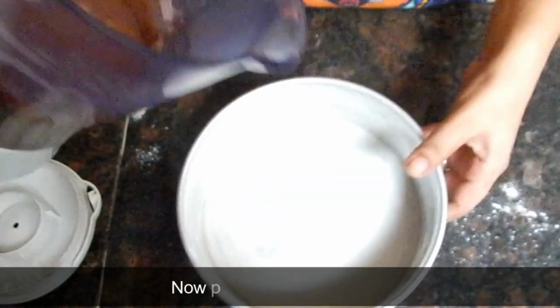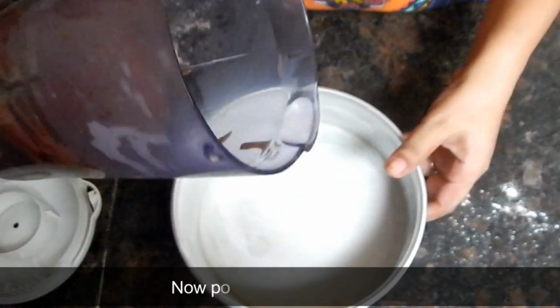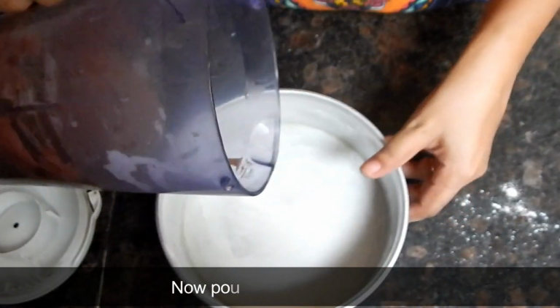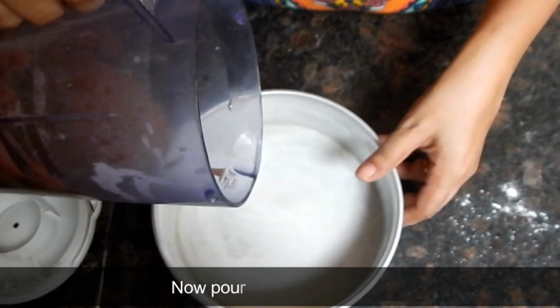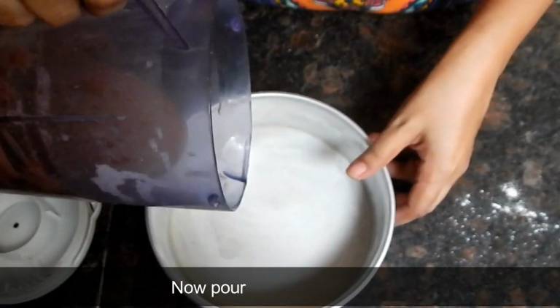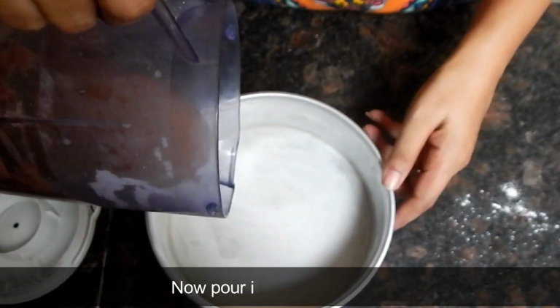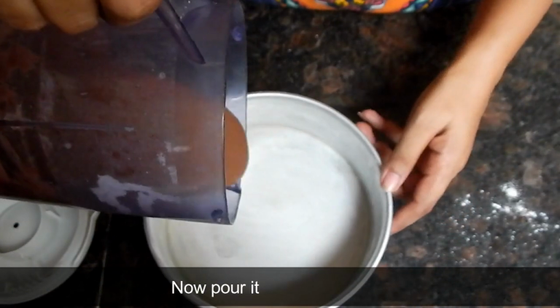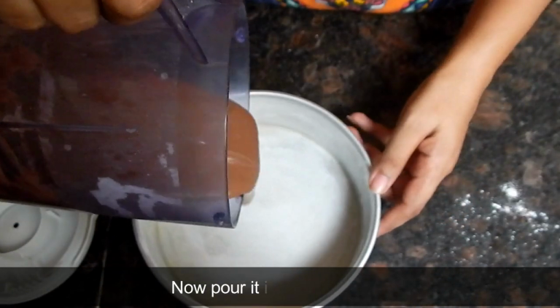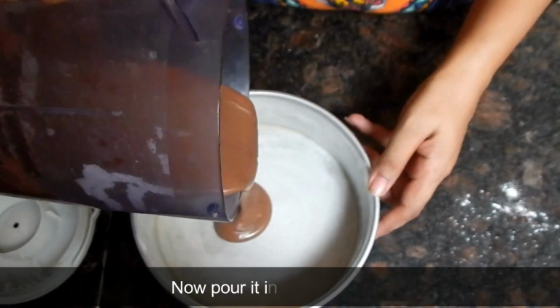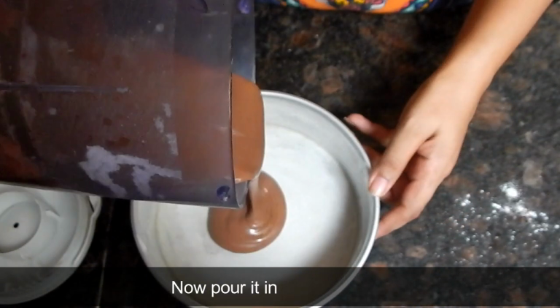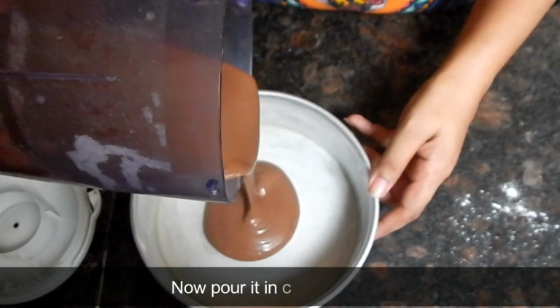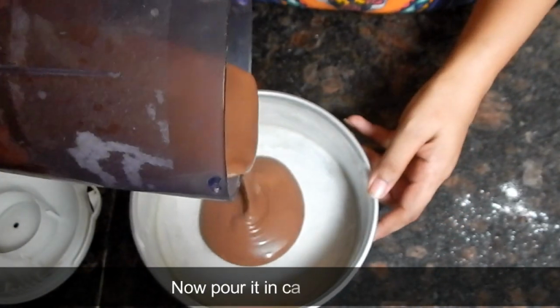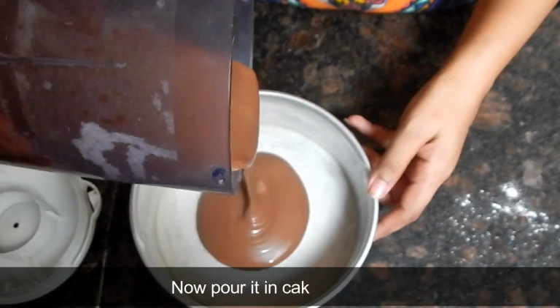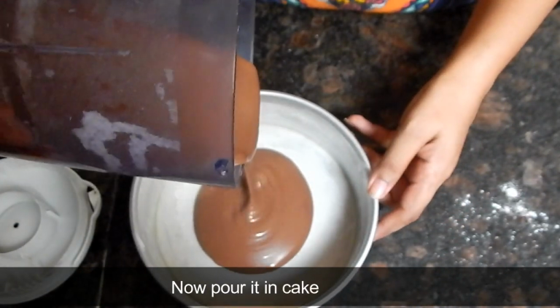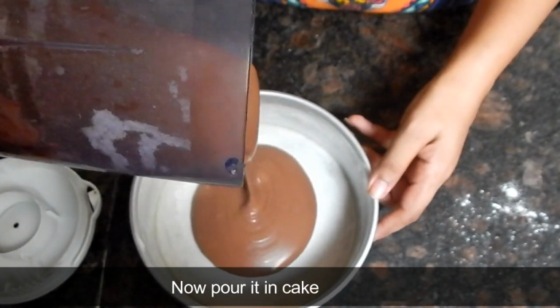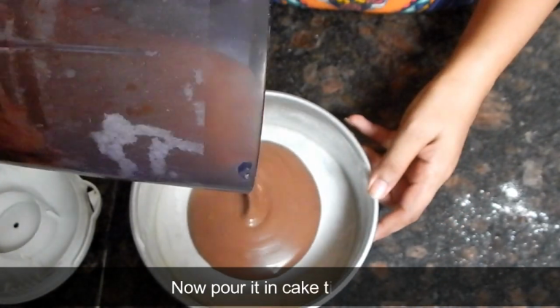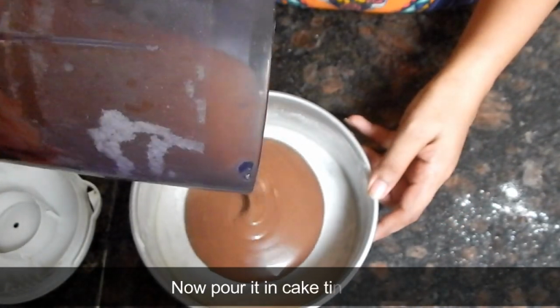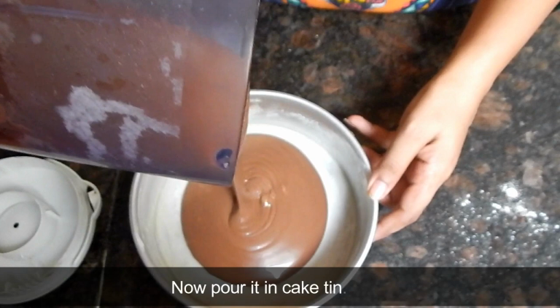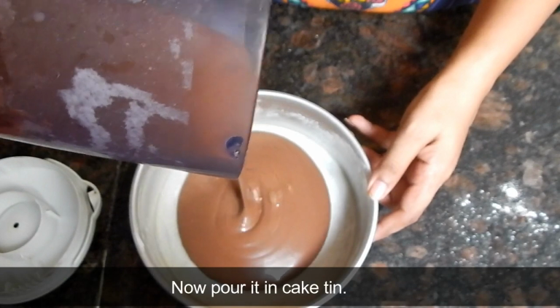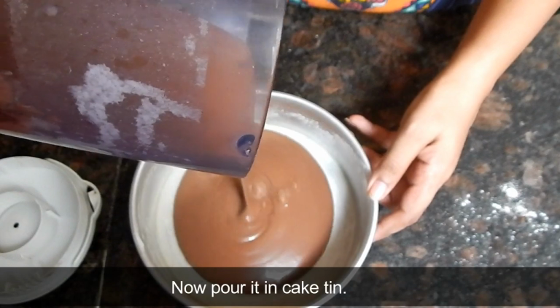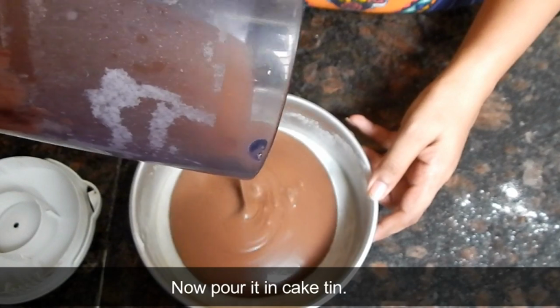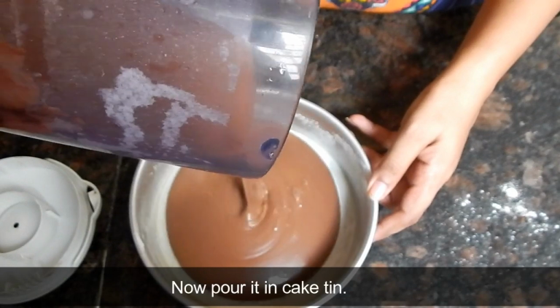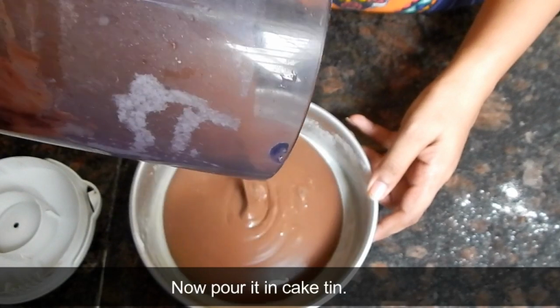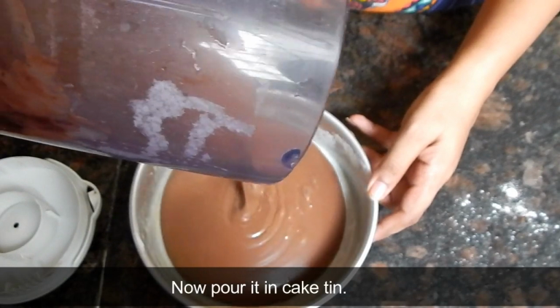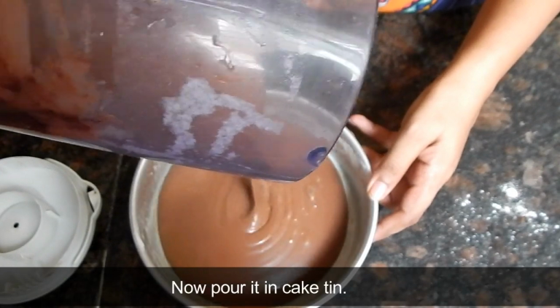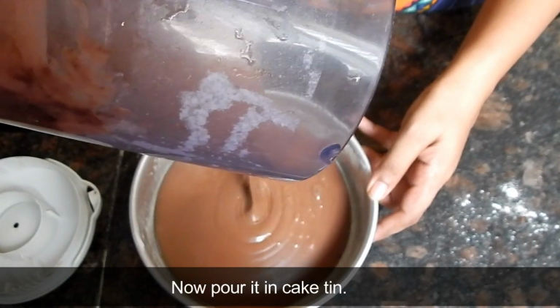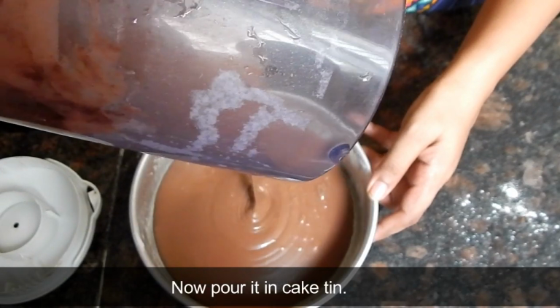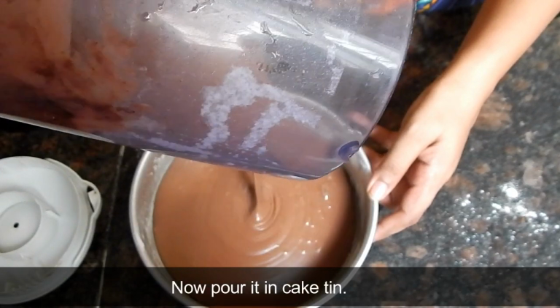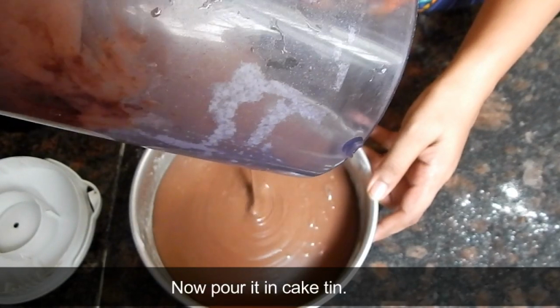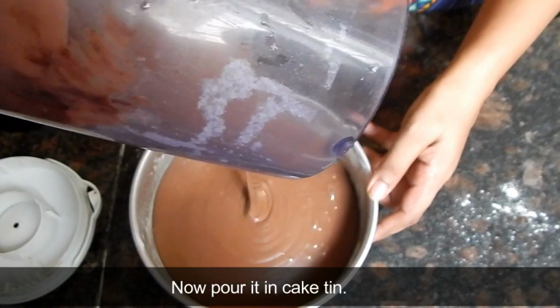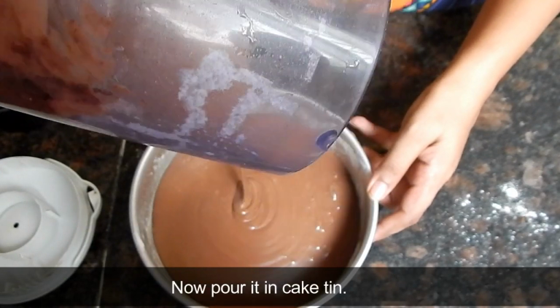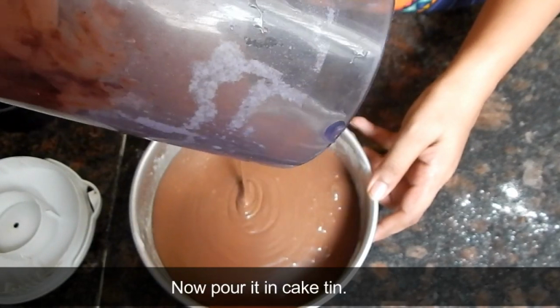Now we will pour the batter into the cake tin. You can see its consistency — it is a medium thickness batter, not too runny and not too stiff.